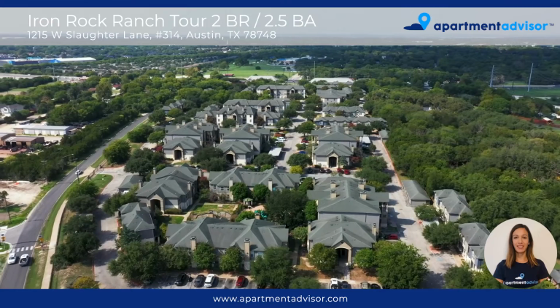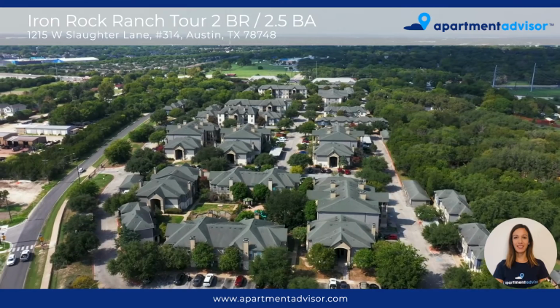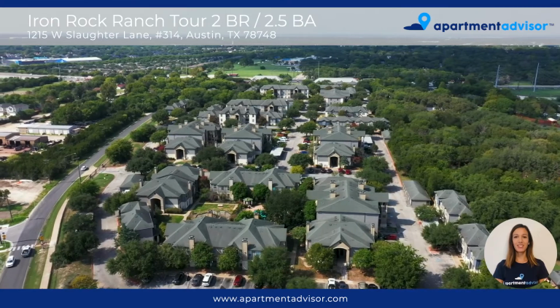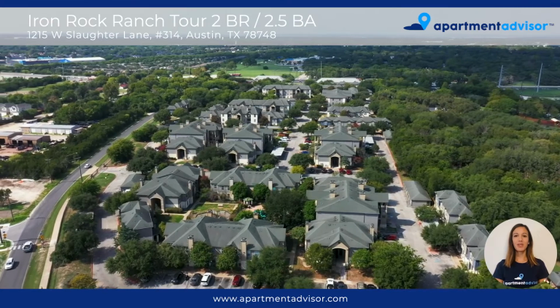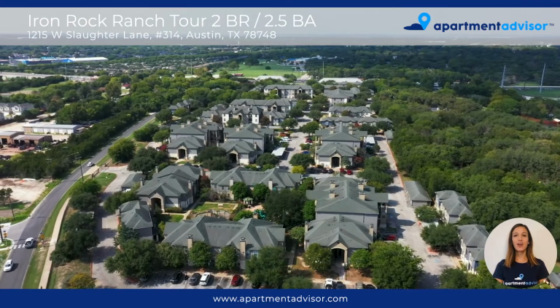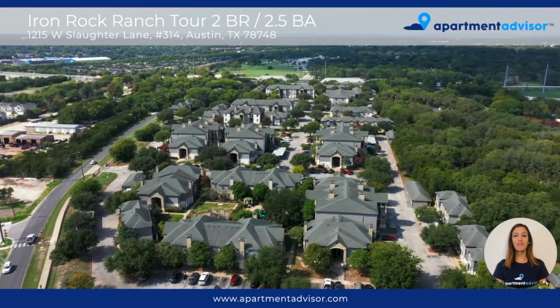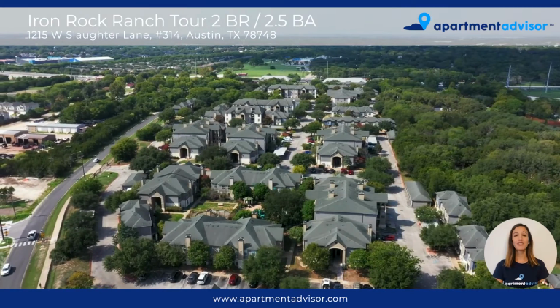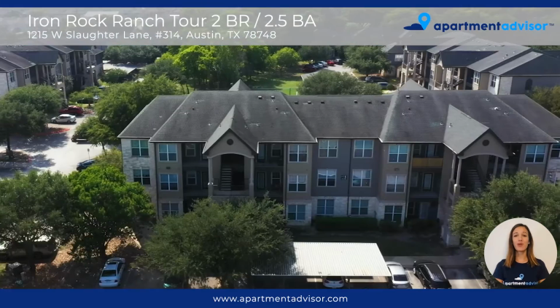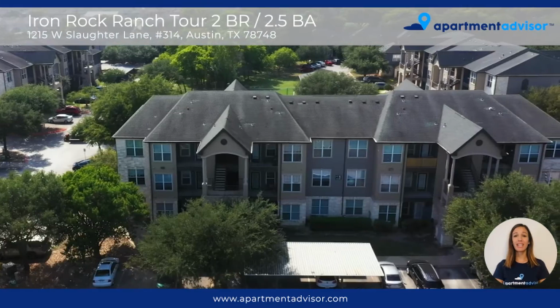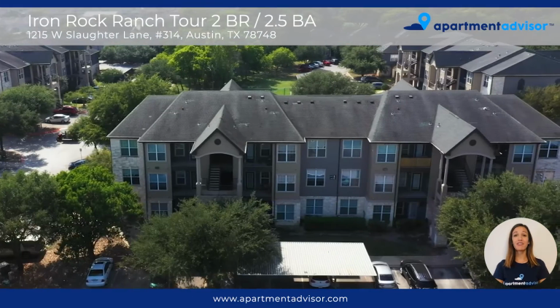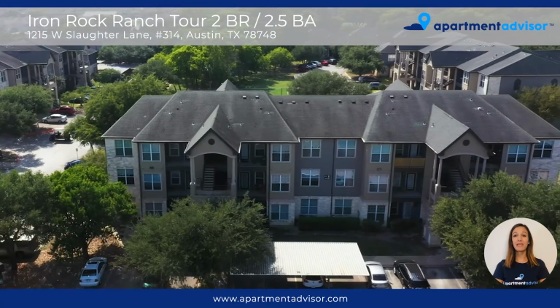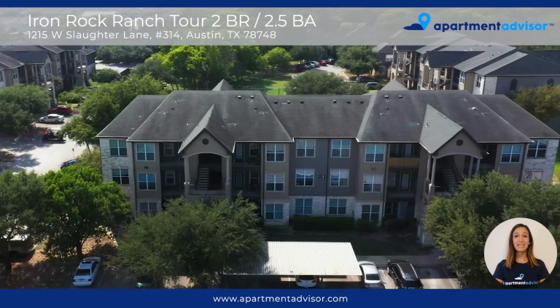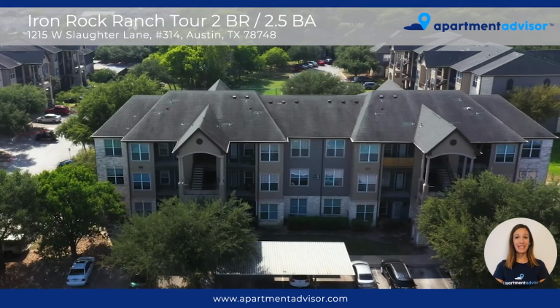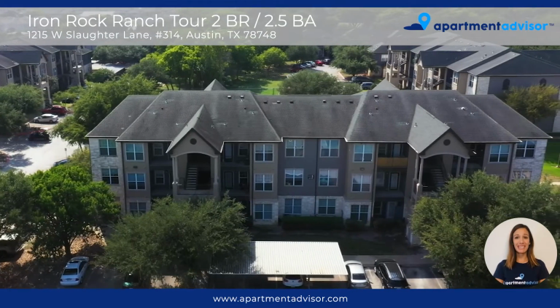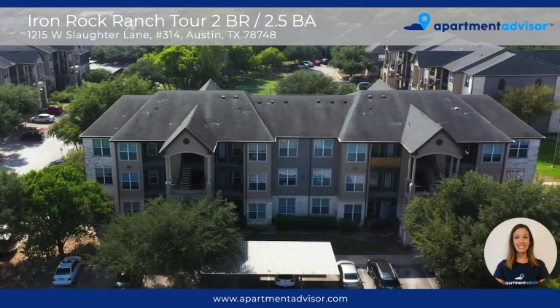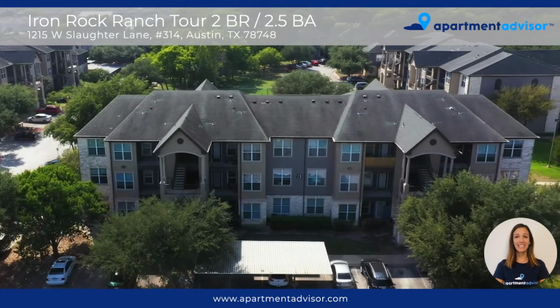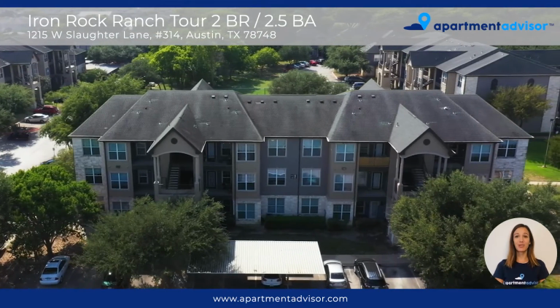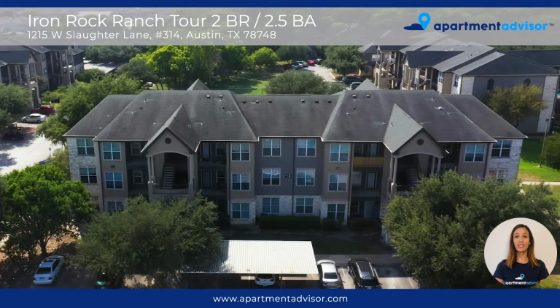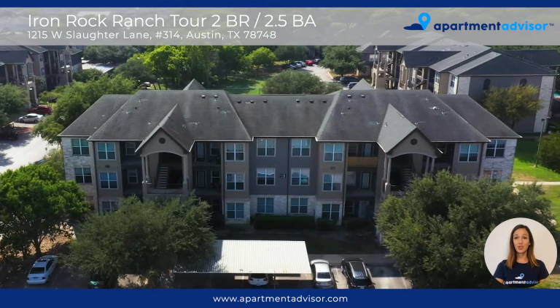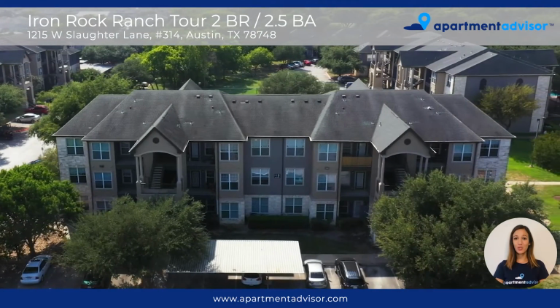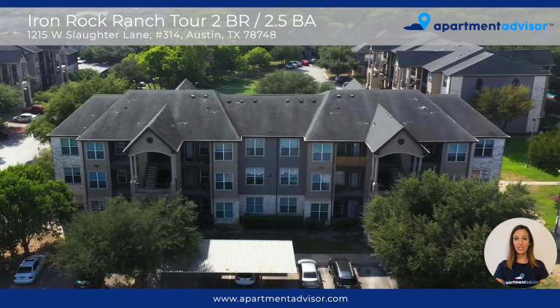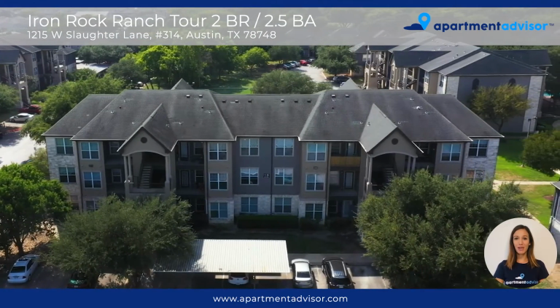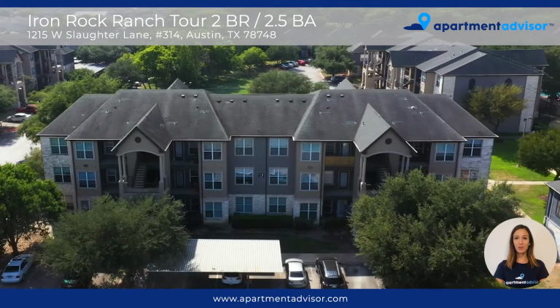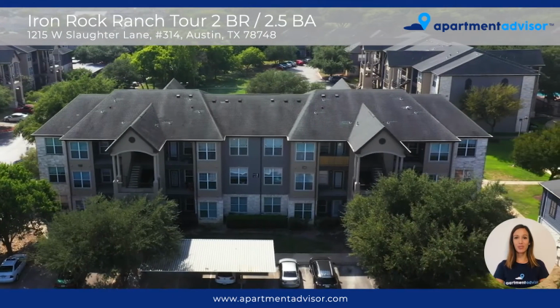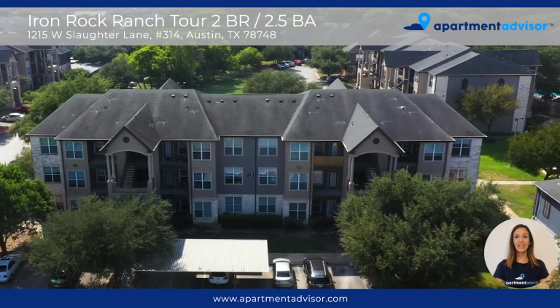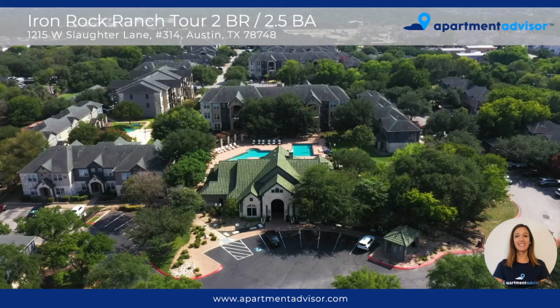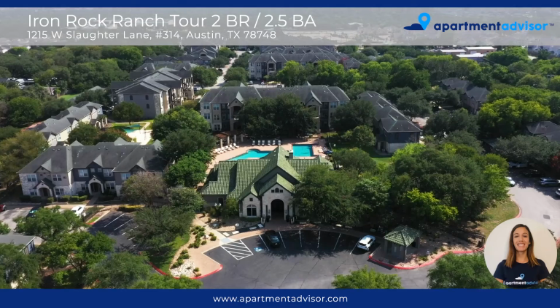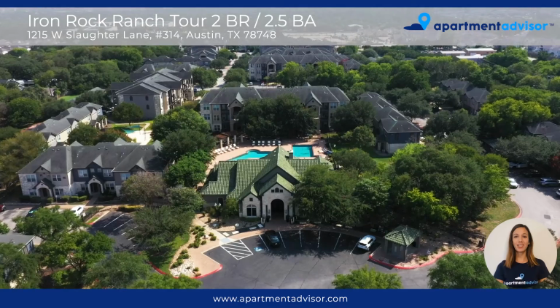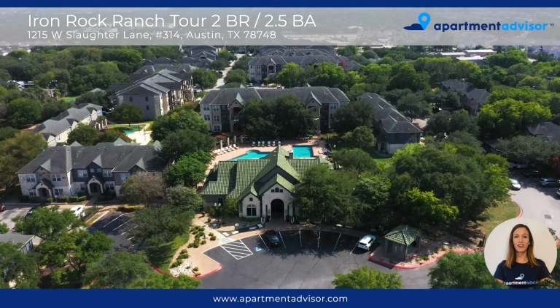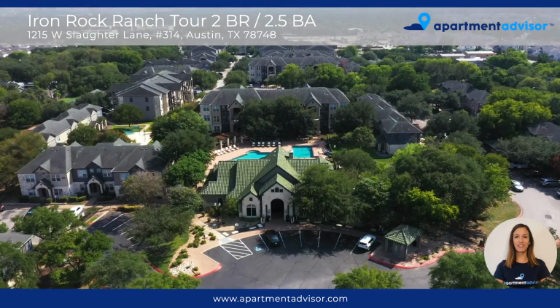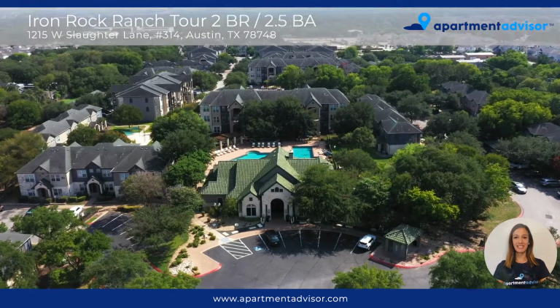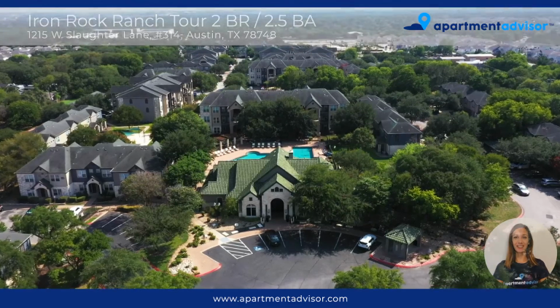This community offers a variety of amazing amenities including two resort-style pools and a state-of-the-art fitness center.